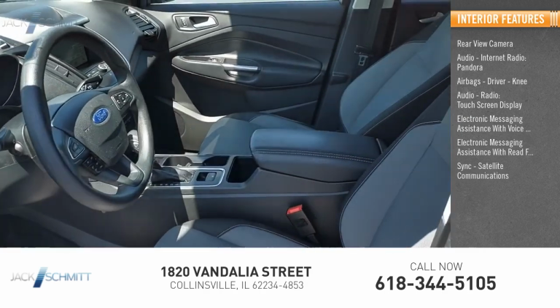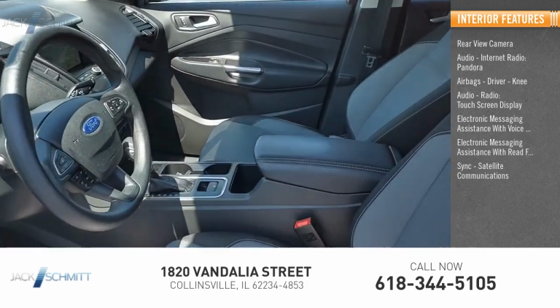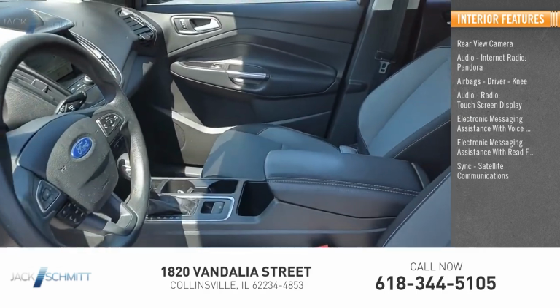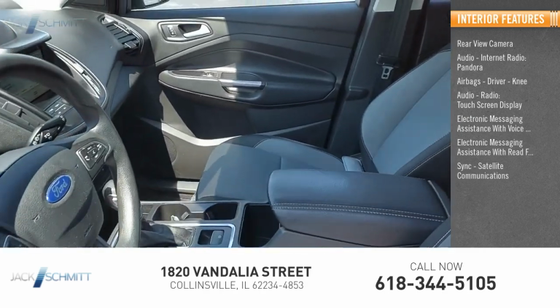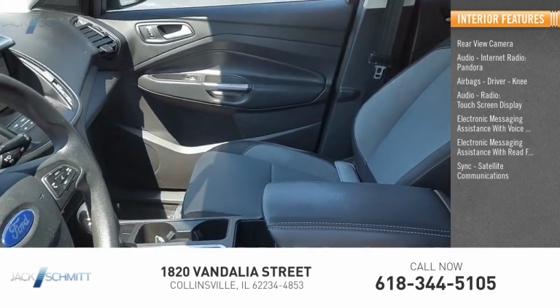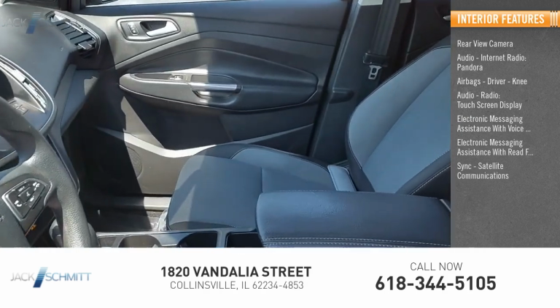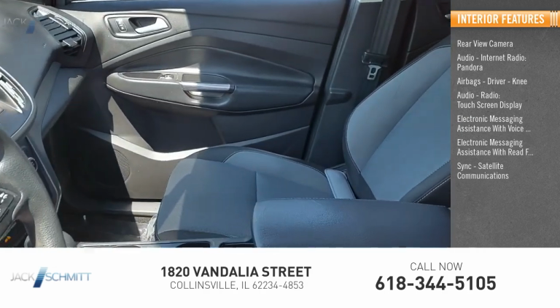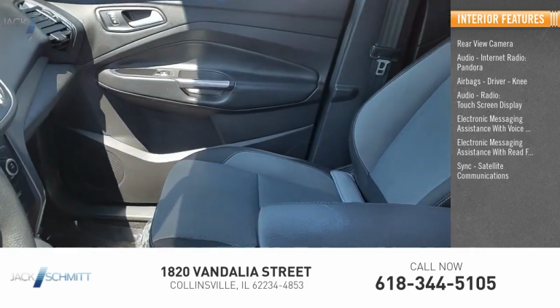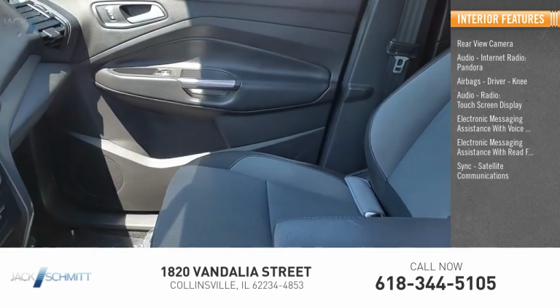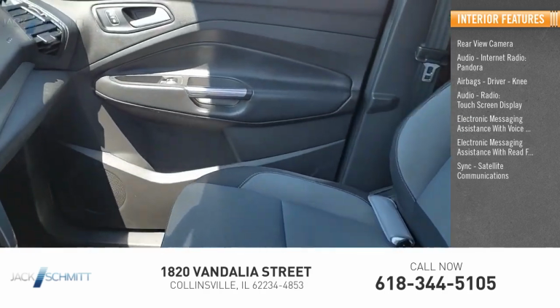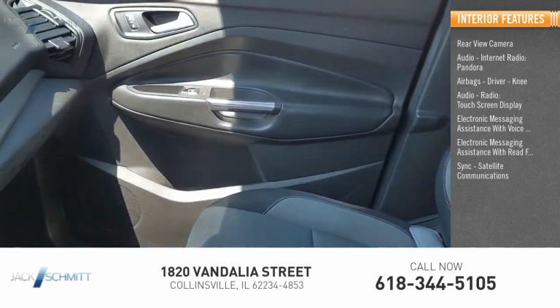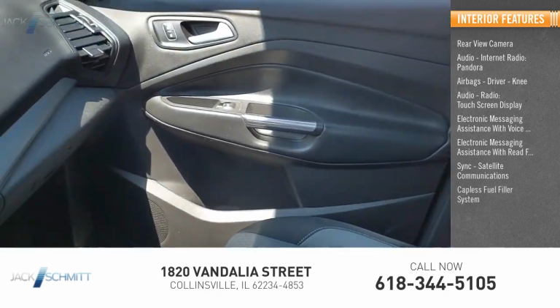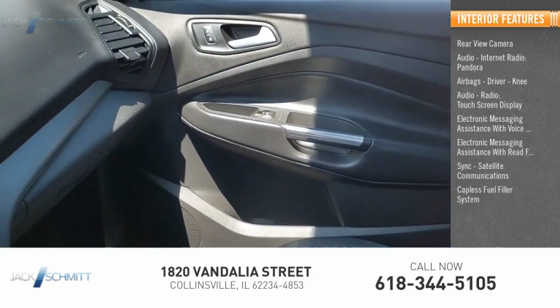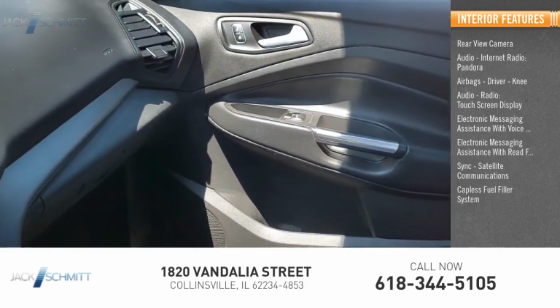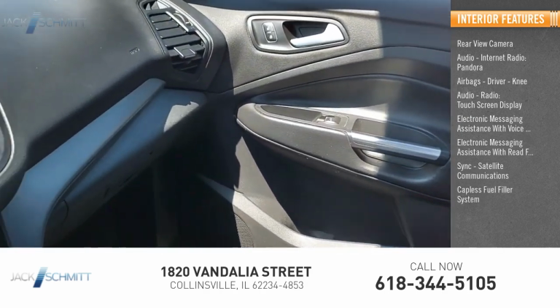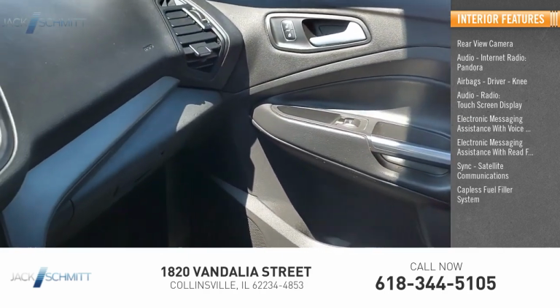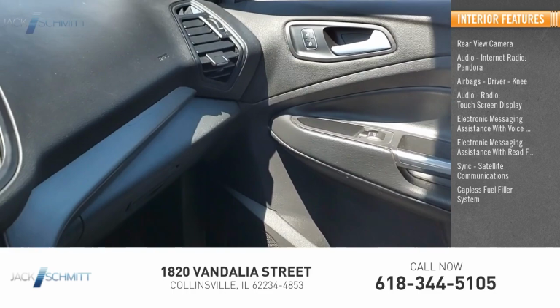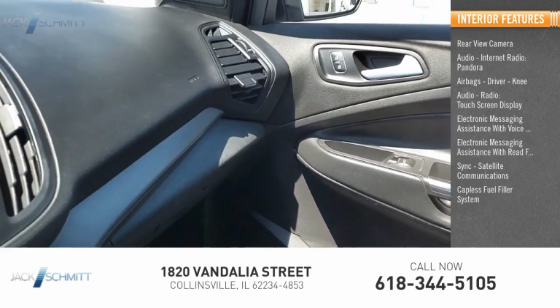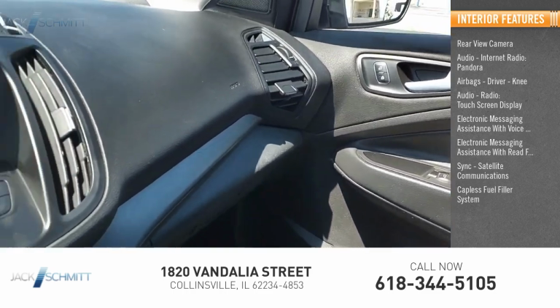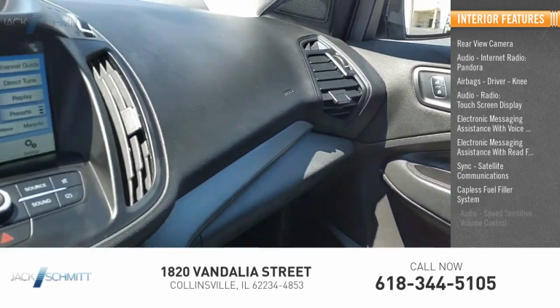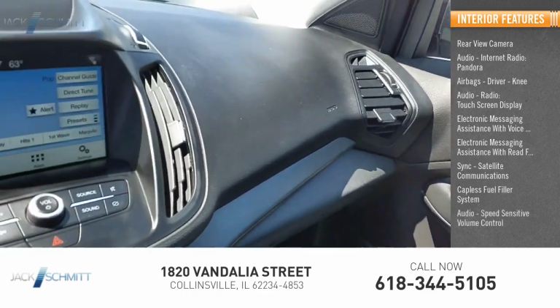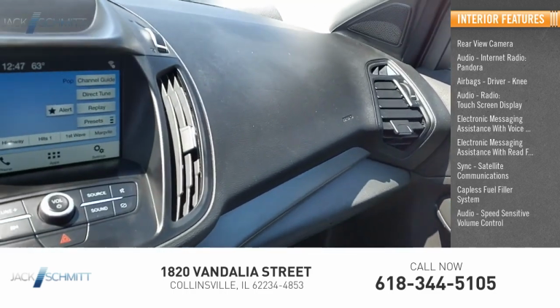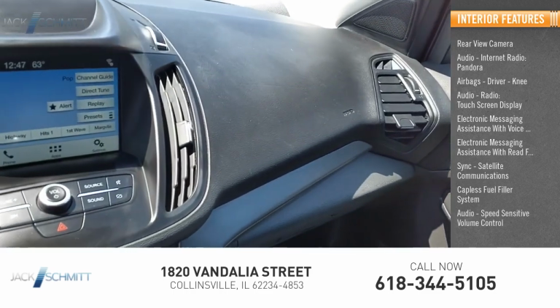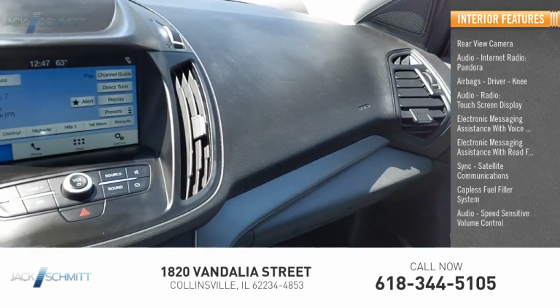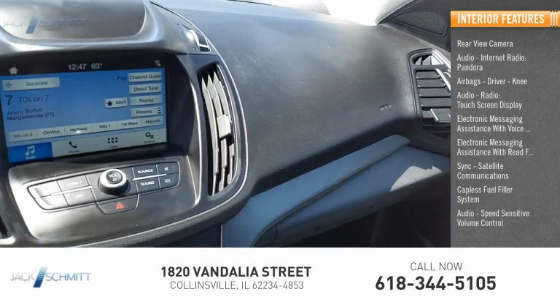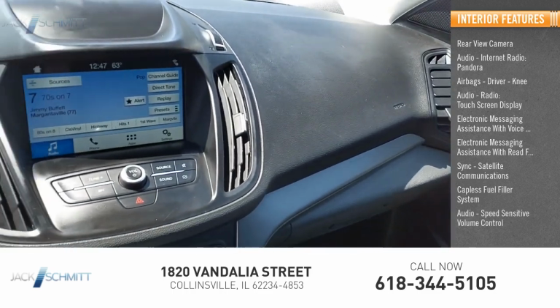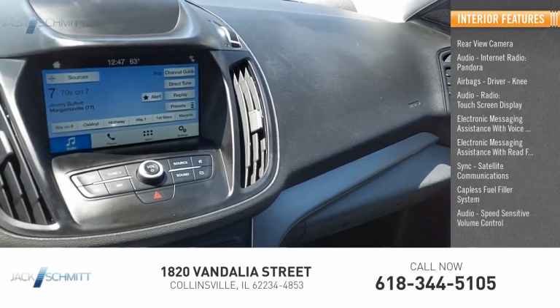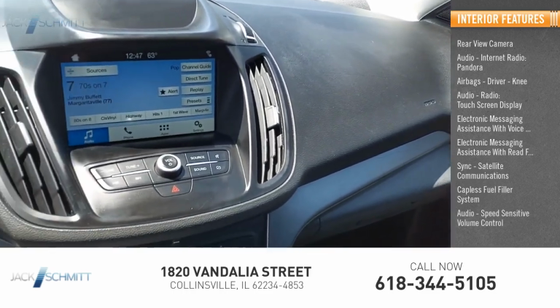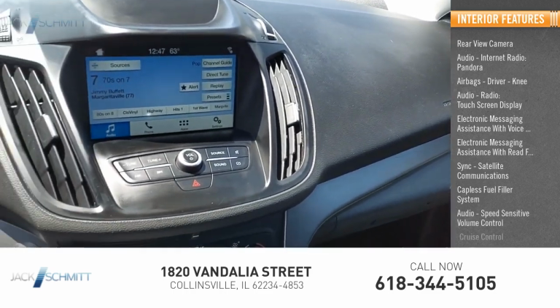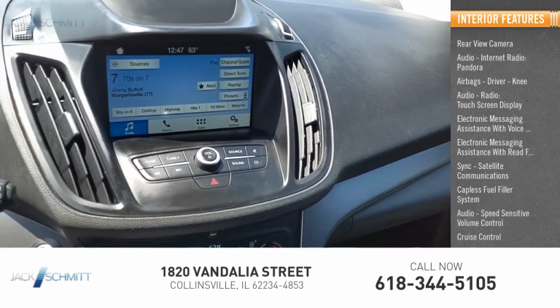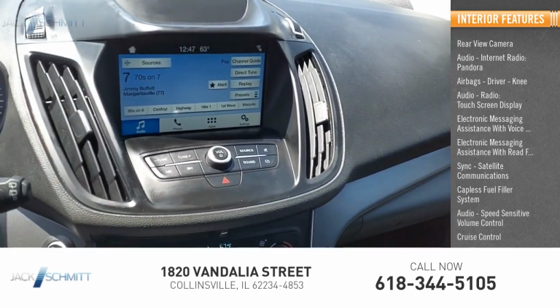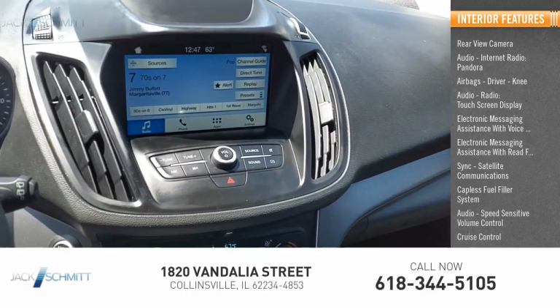Sync, satellite communications, capless fuel filler system, audio, speed sensitive volume control, cruise control.